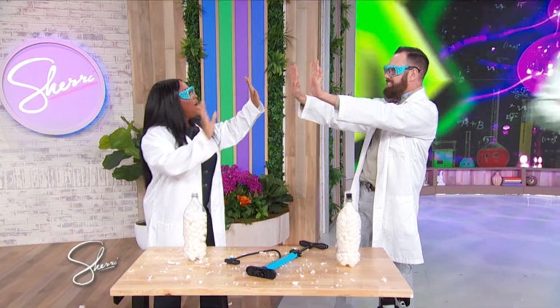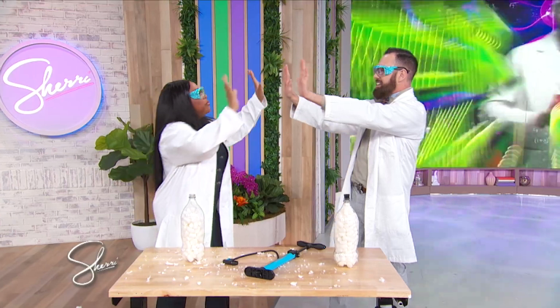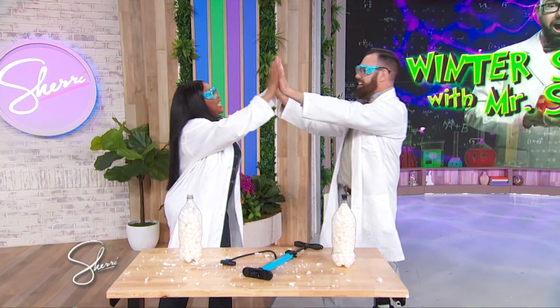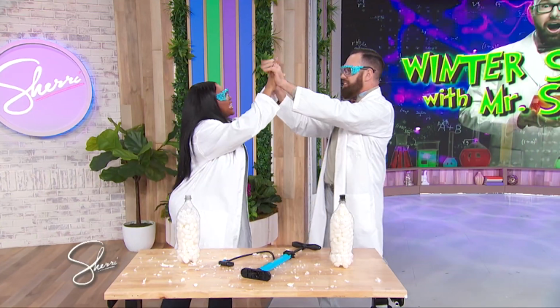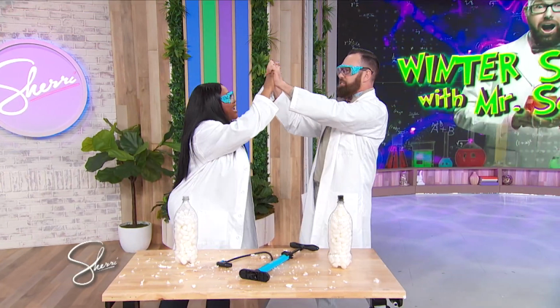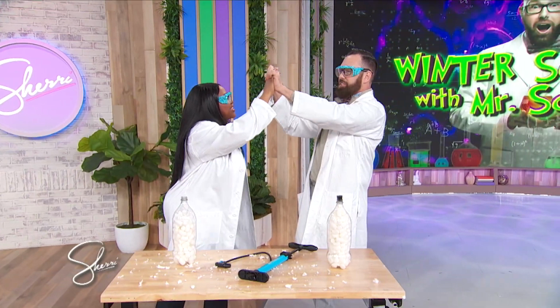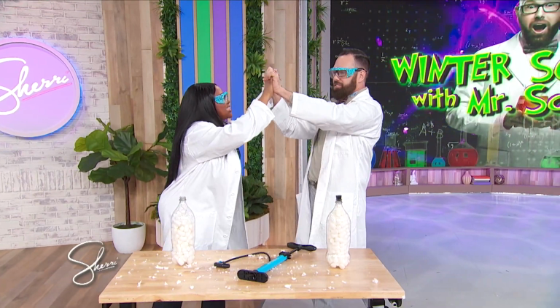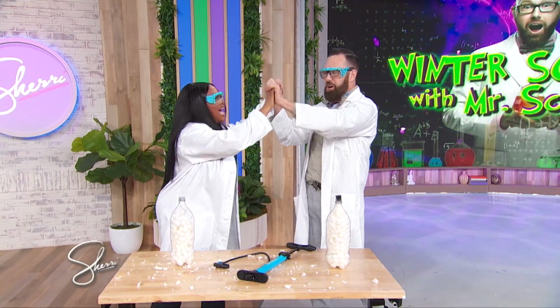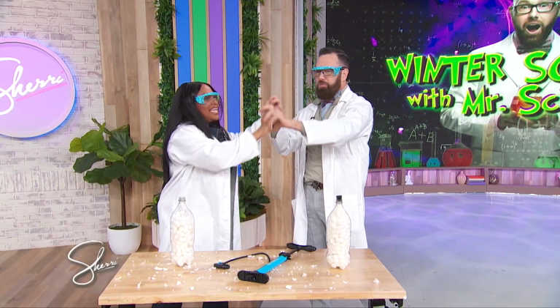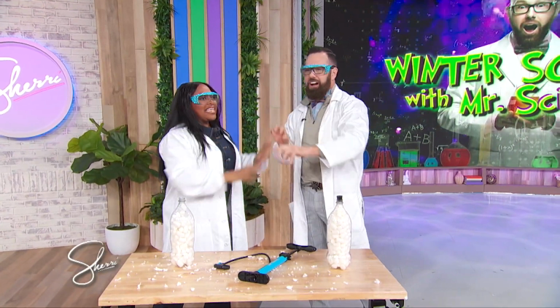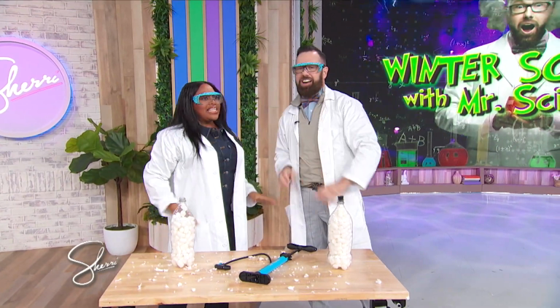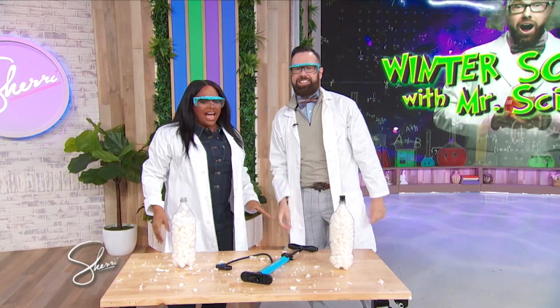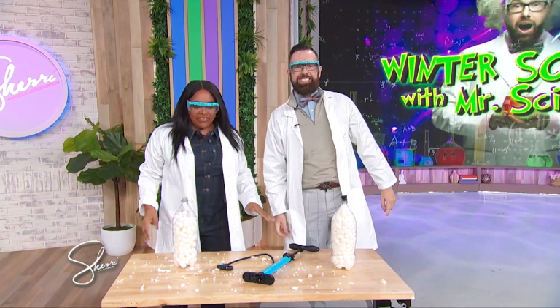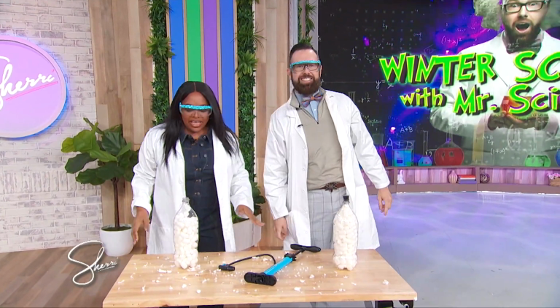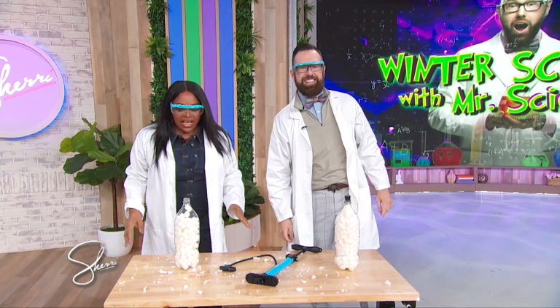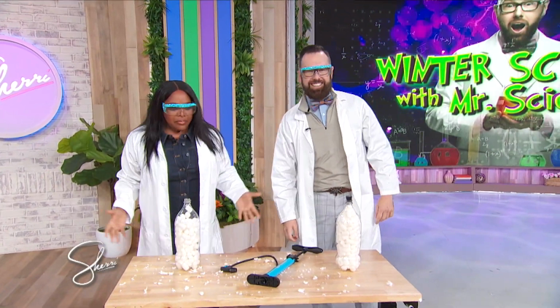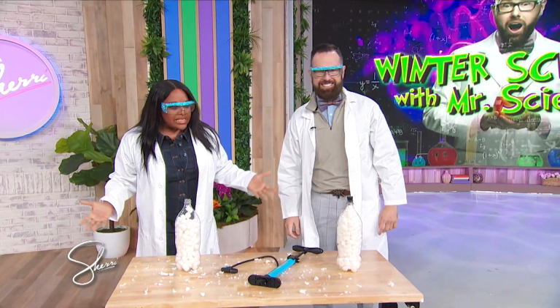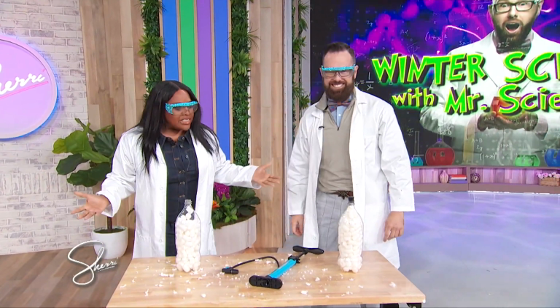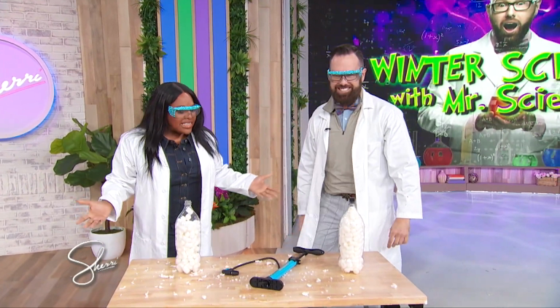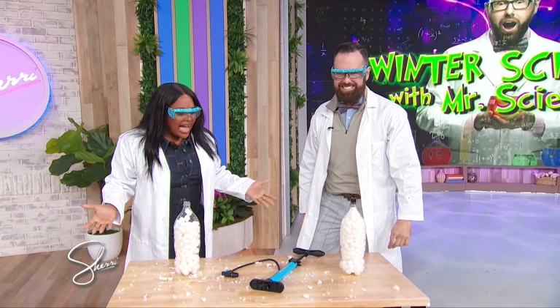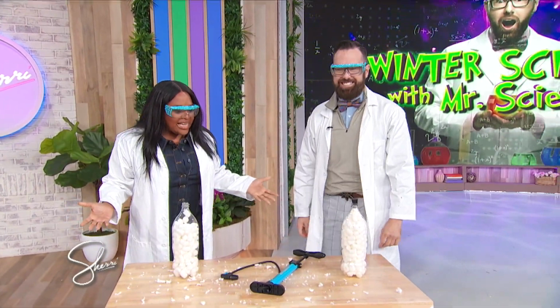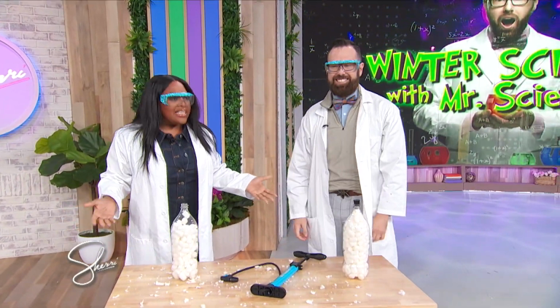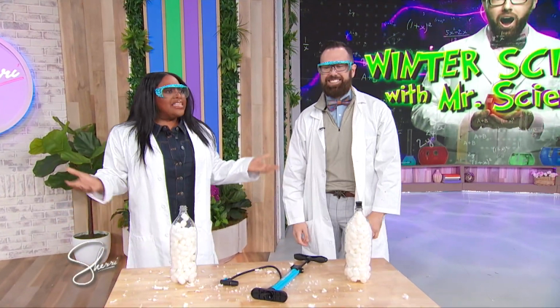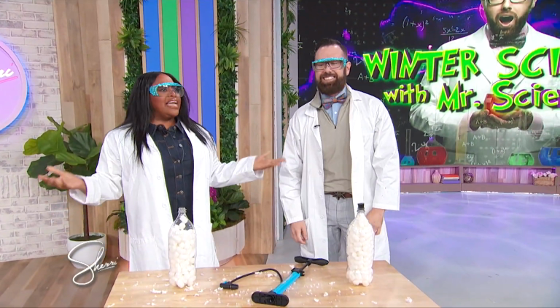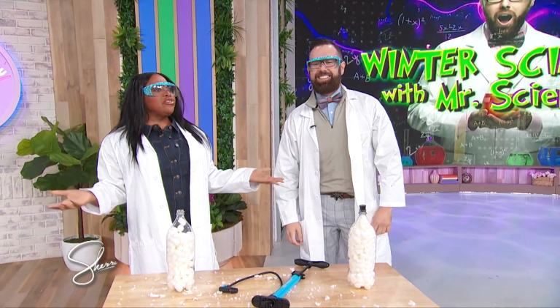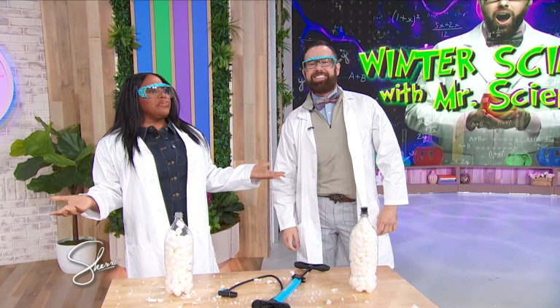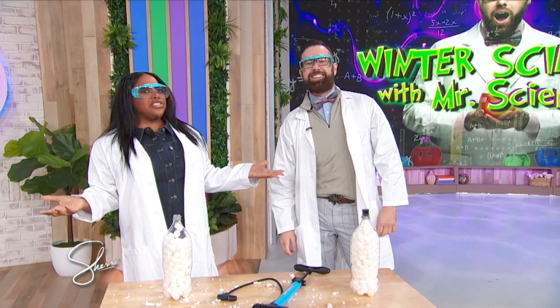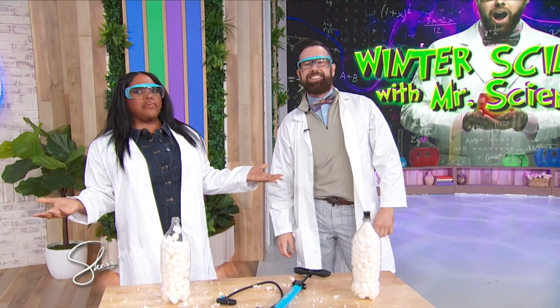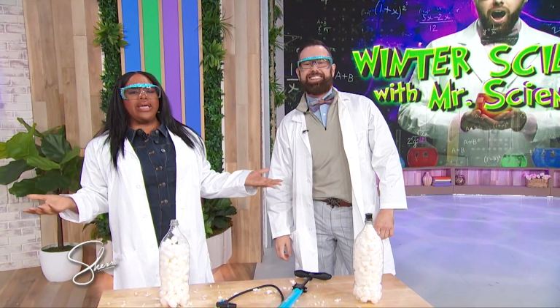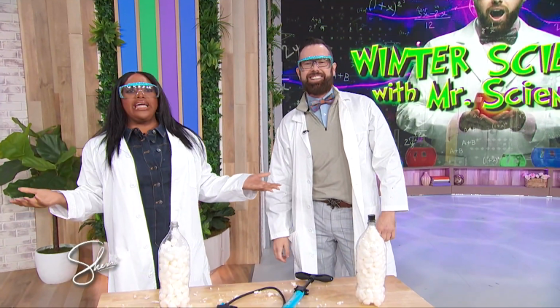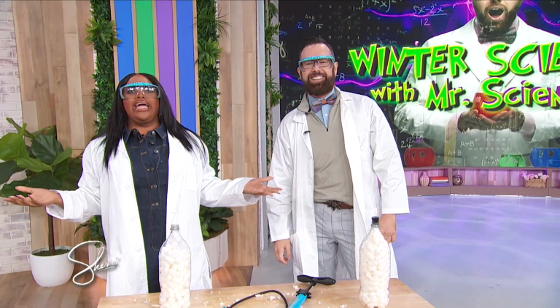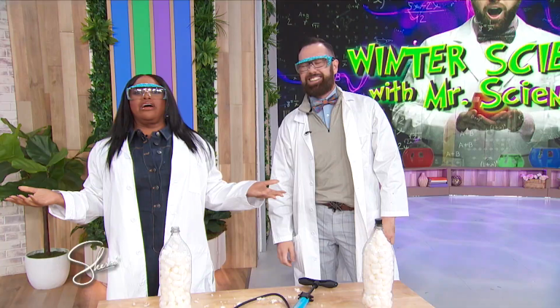I love the Science. Those were so fun. Mr. Science, thank you so much for being here.